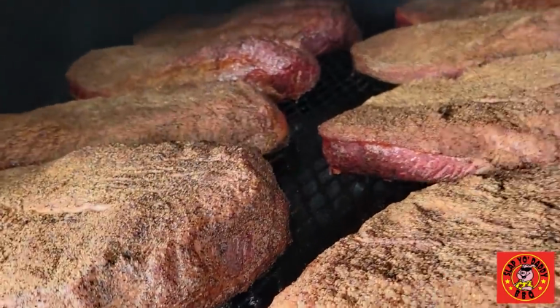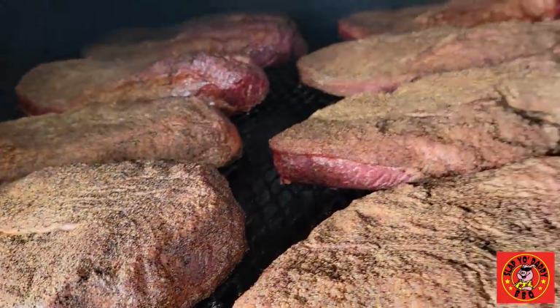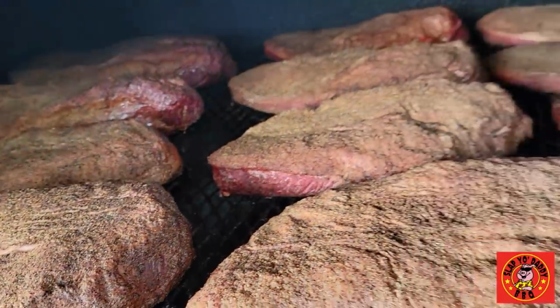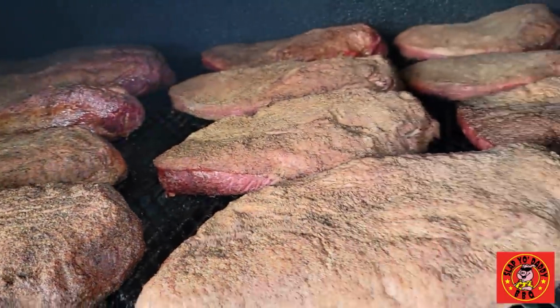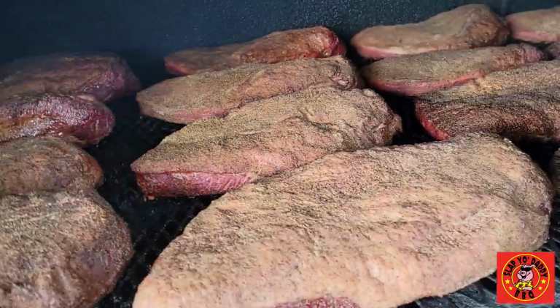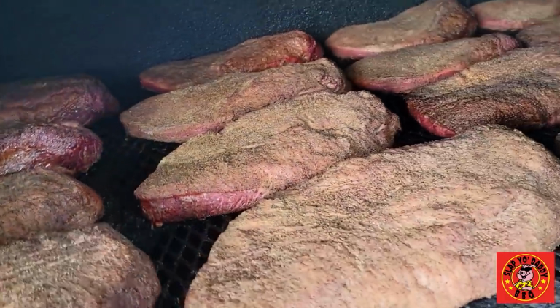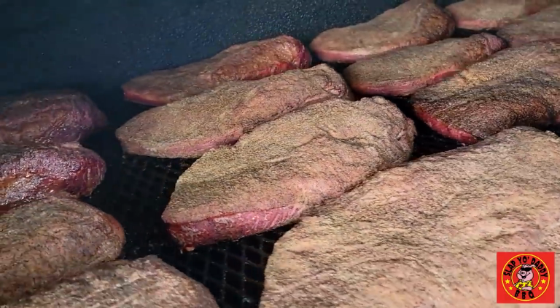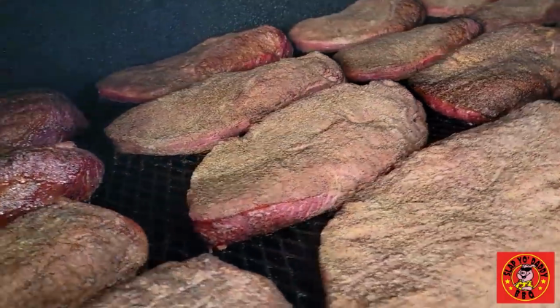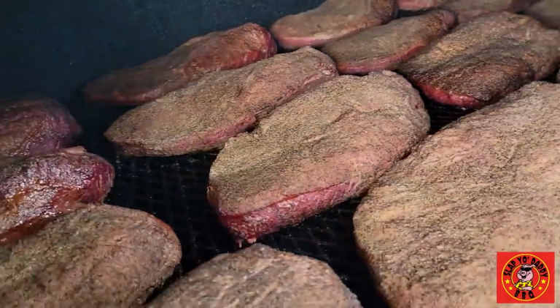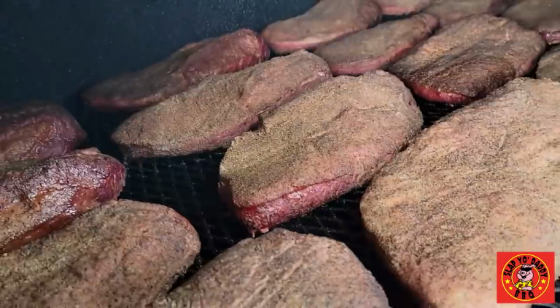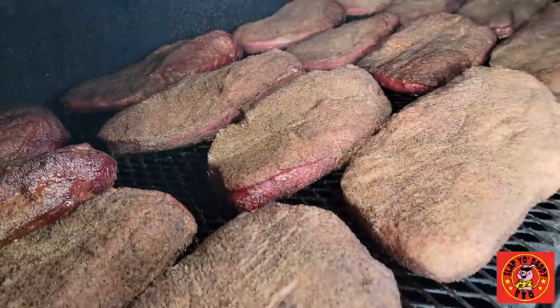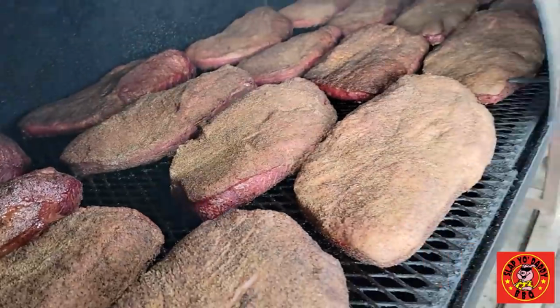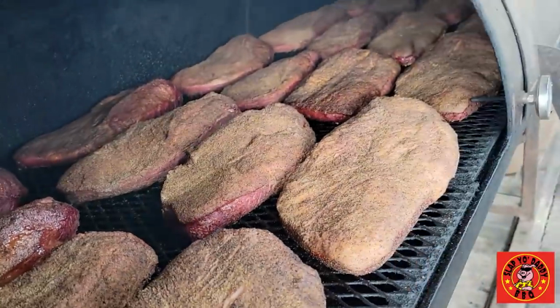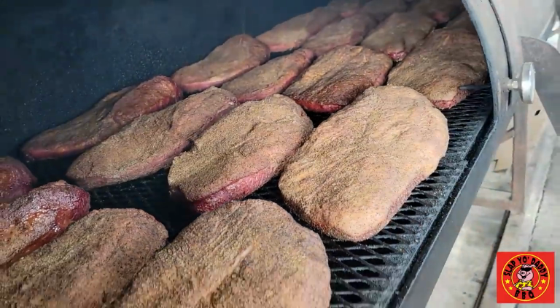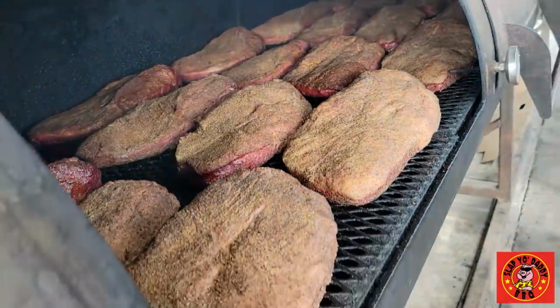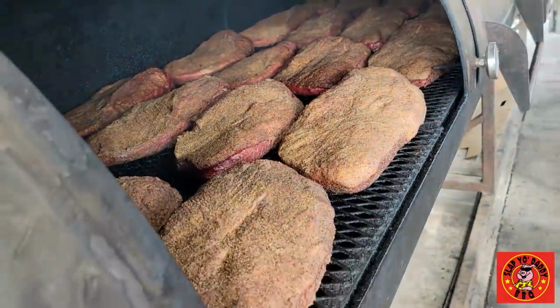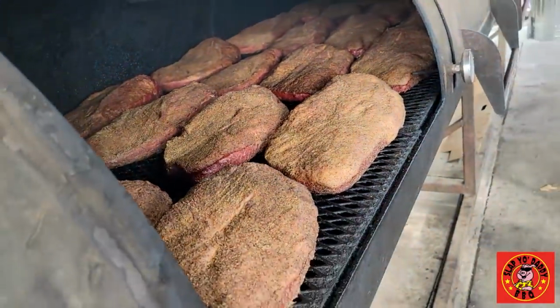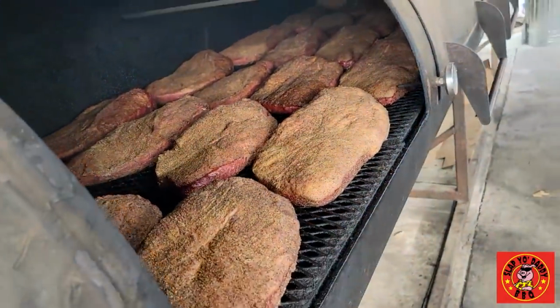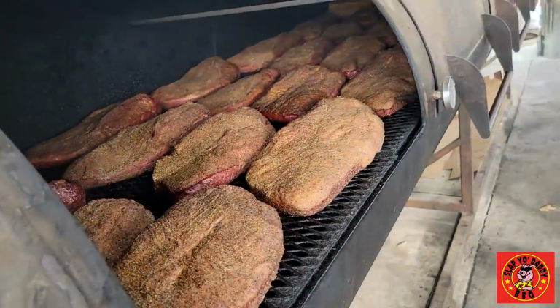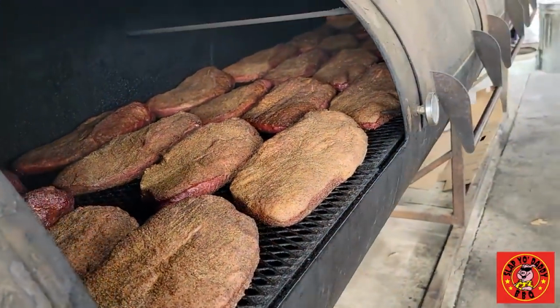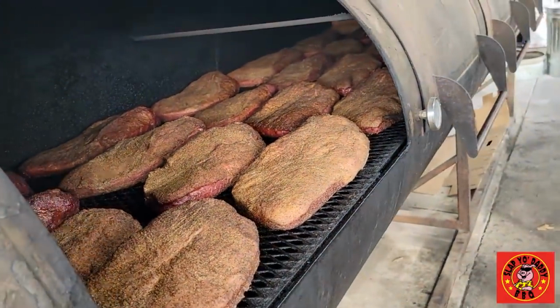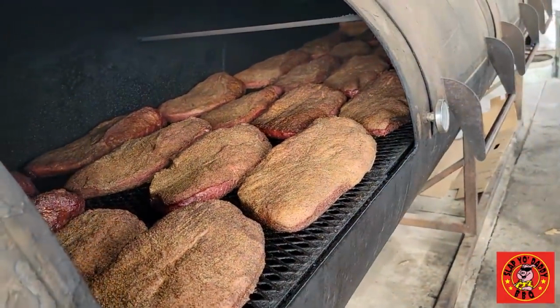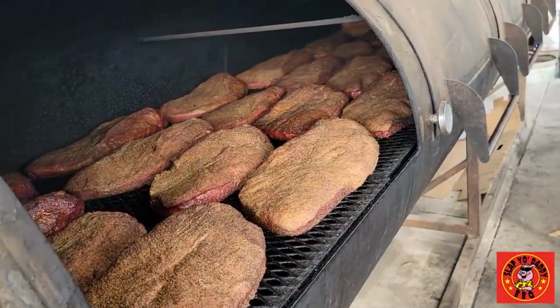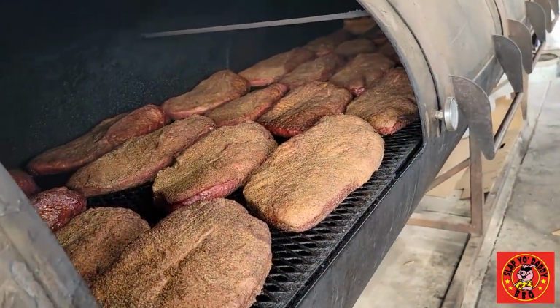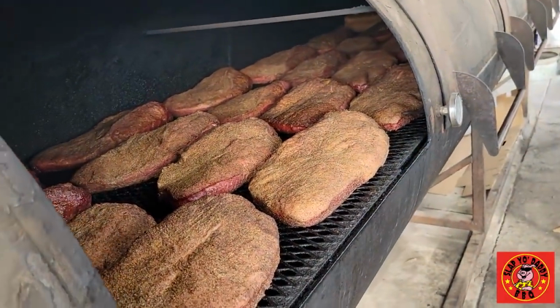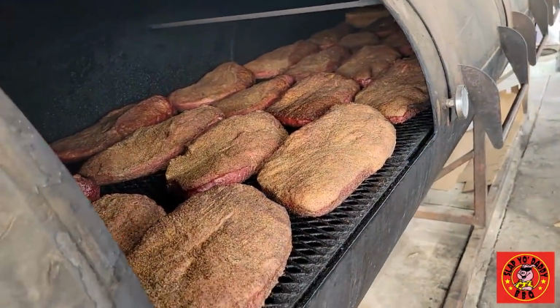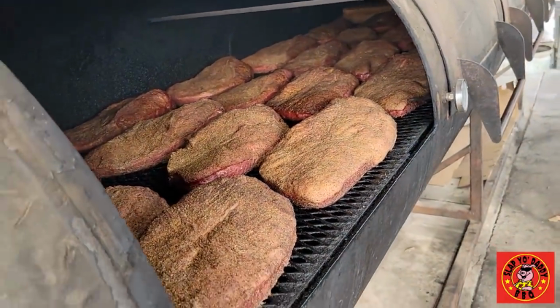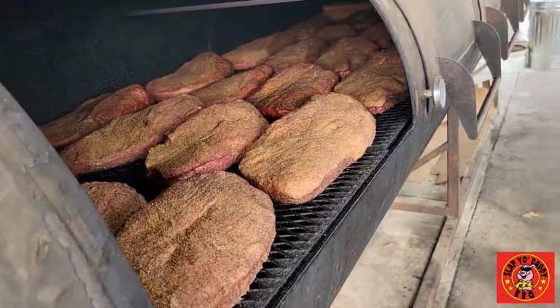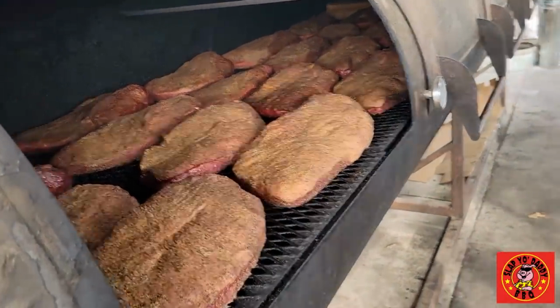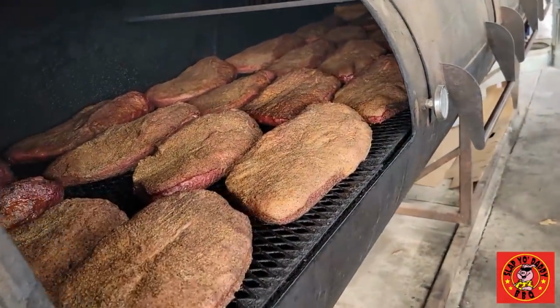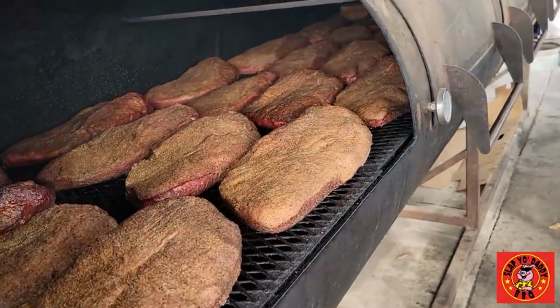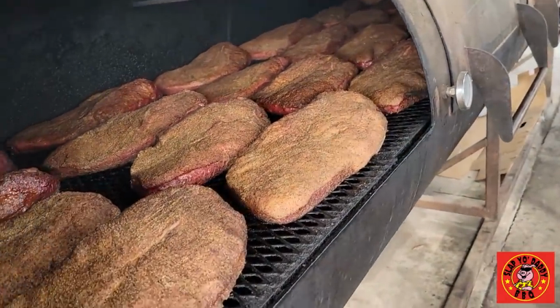So it's starting to get wet. We have about 40 in here, and the point is always pointing towards the fire, so the flat is going towards the chimney.